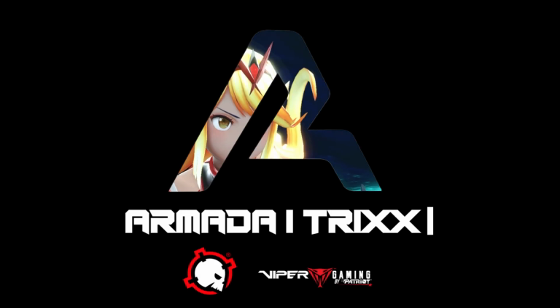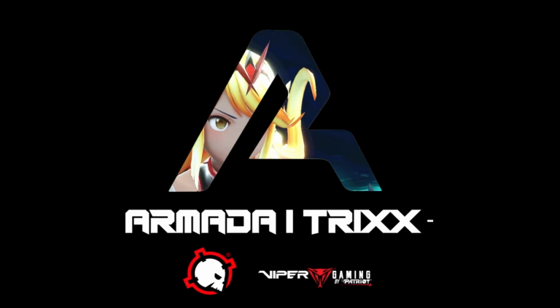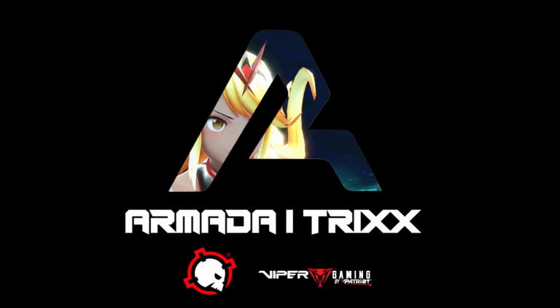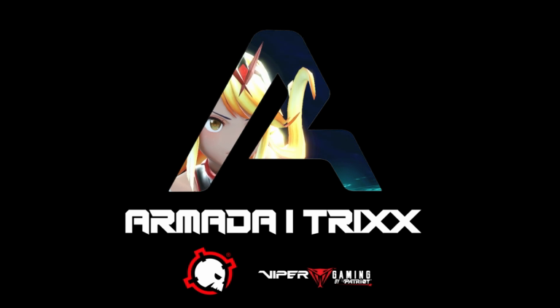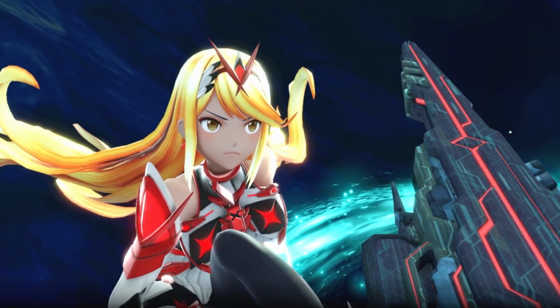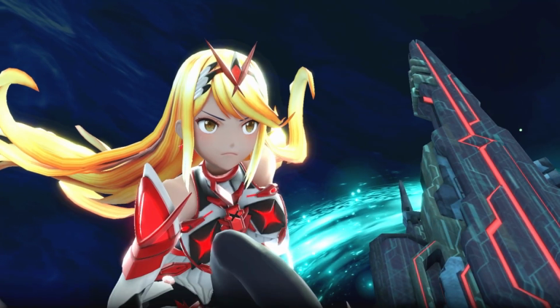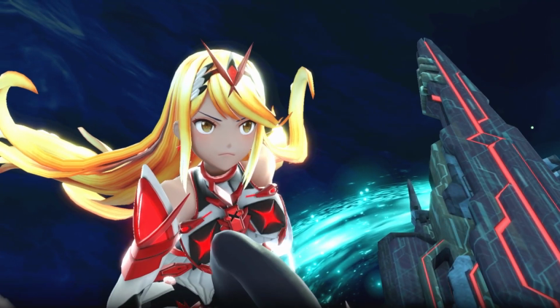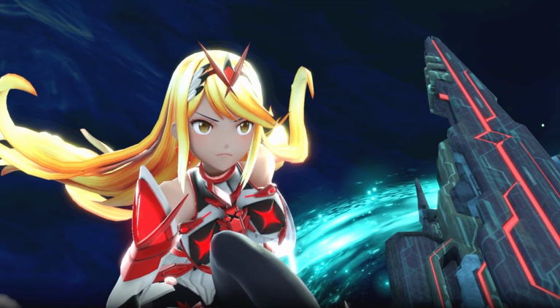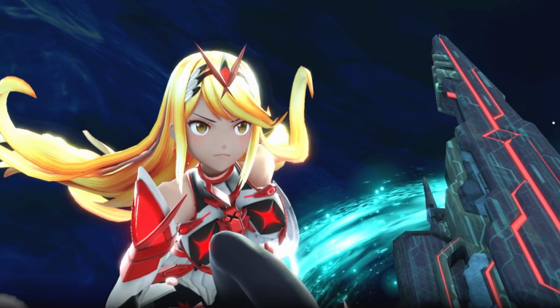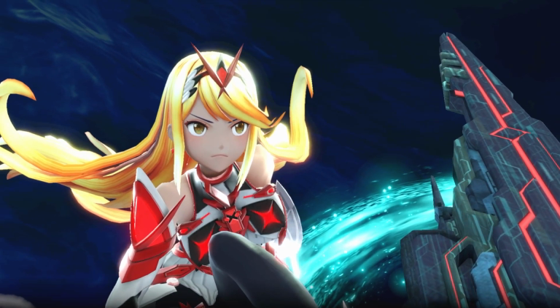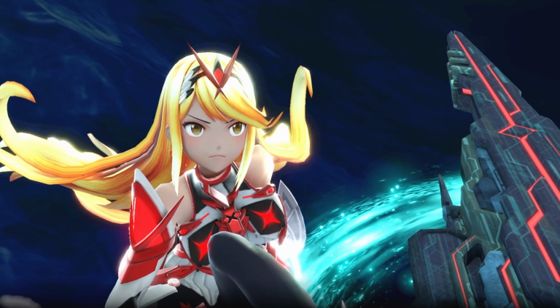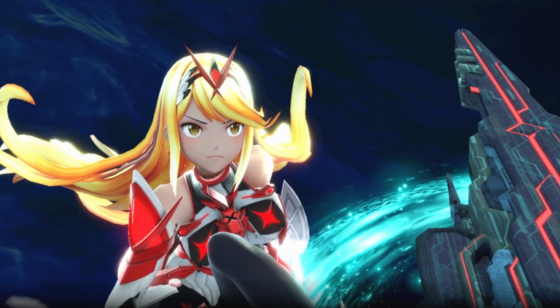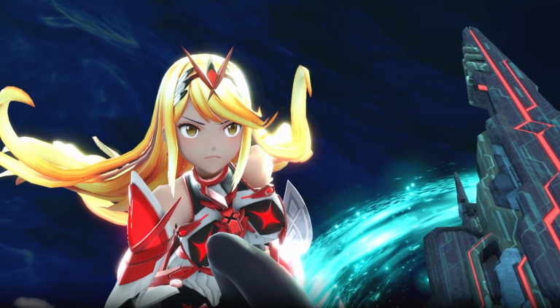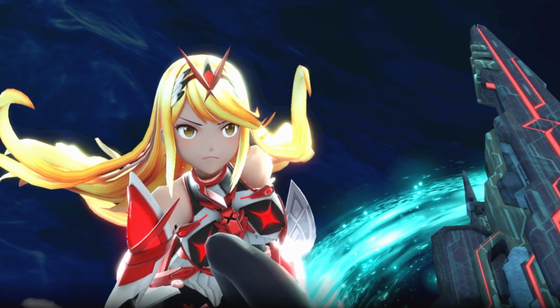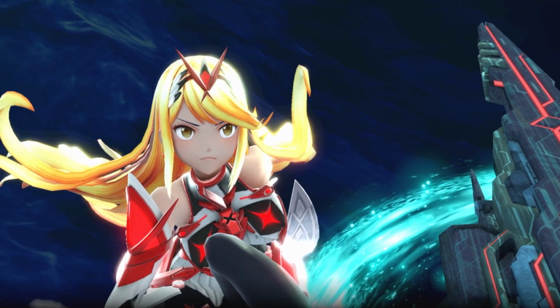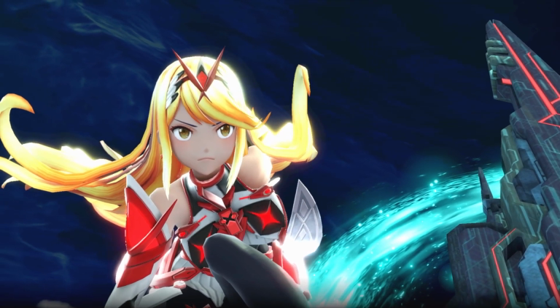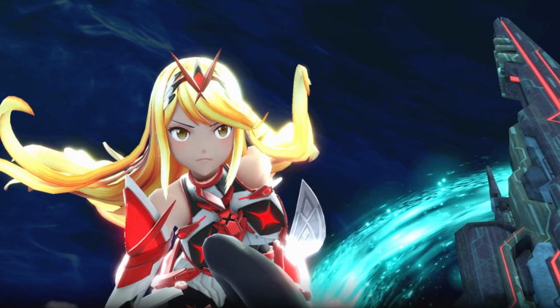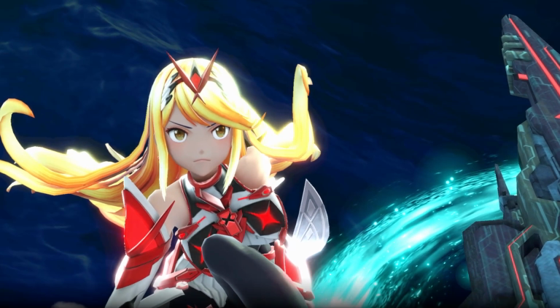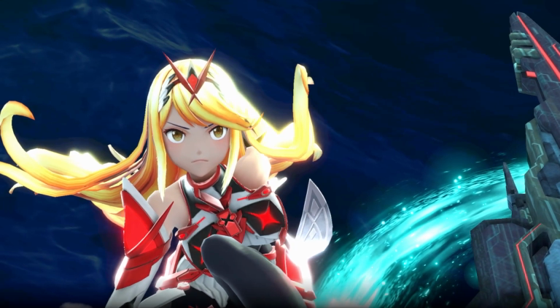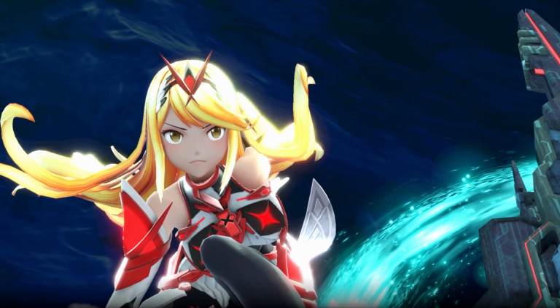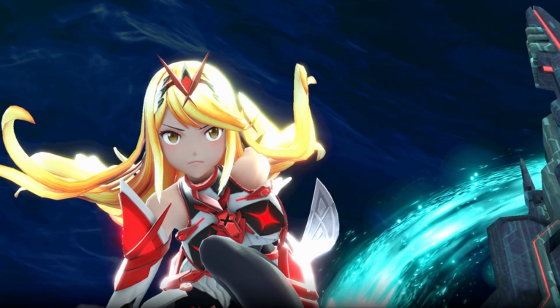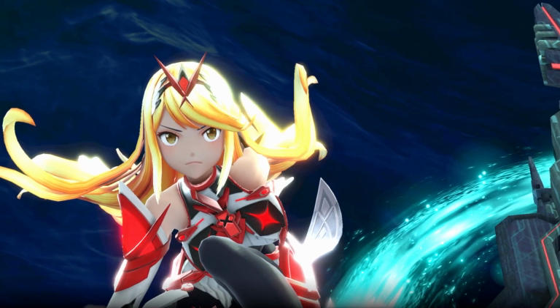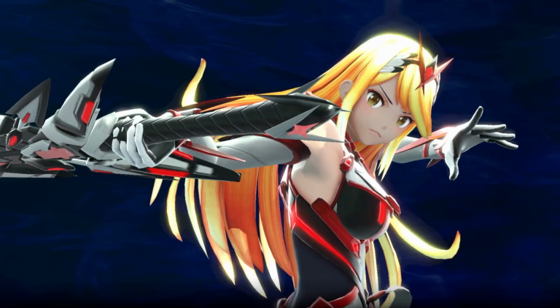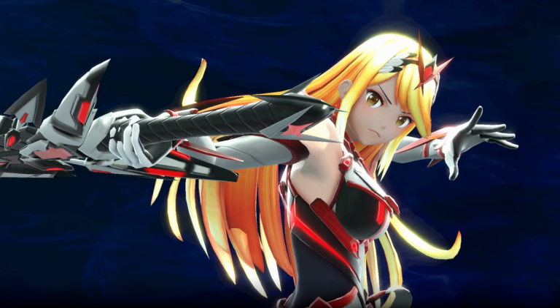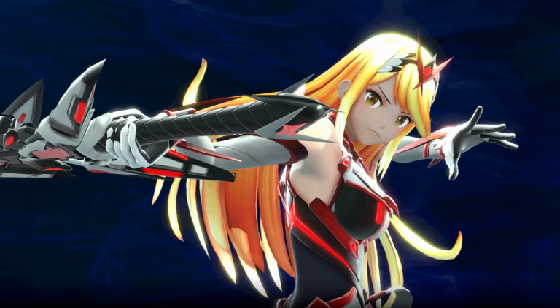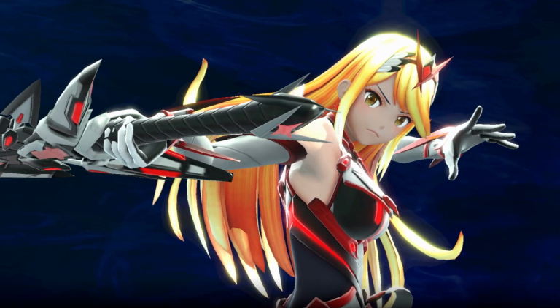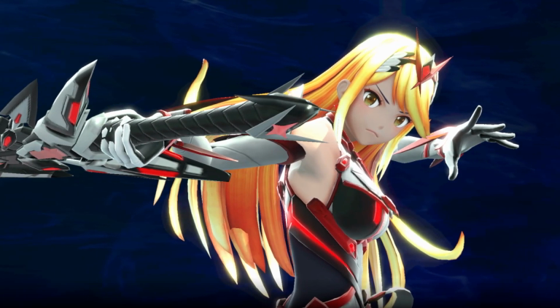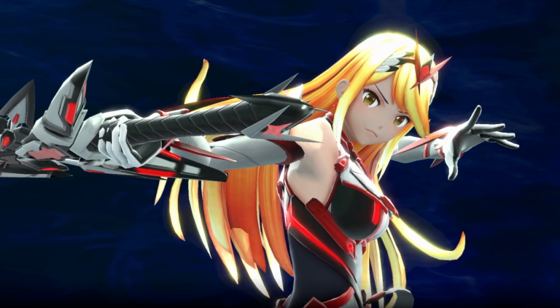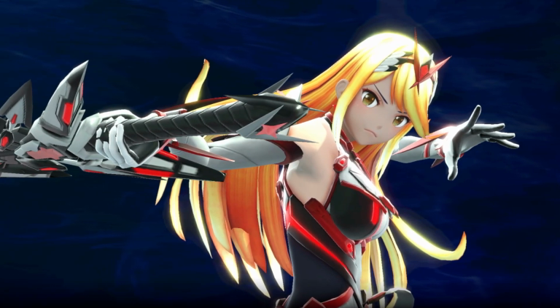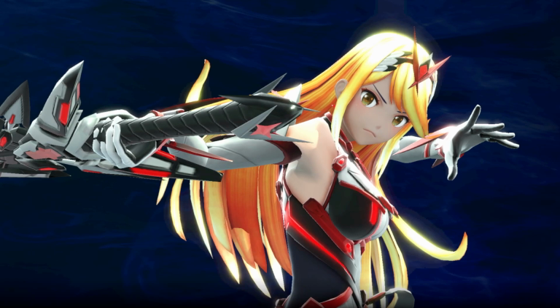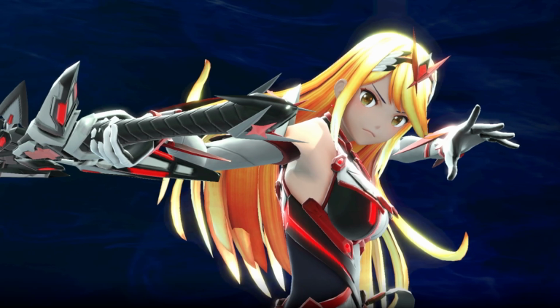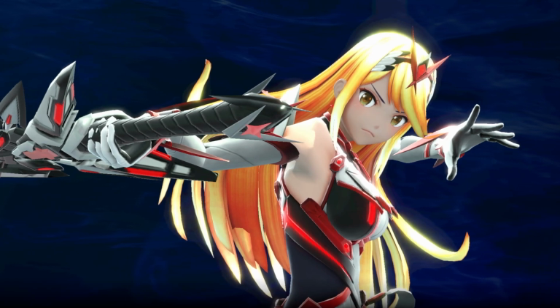How's it going everyone, this is Tricks from Meta of Smash, and in this video we're going to be talking about Pyra and Mythra, air dodge reads, and frame traps.